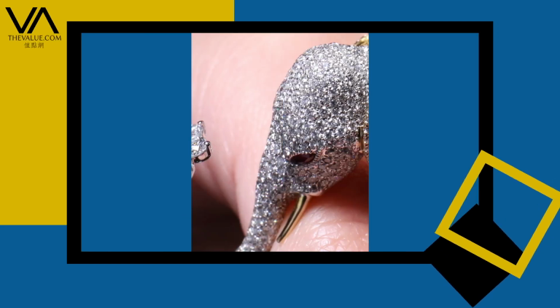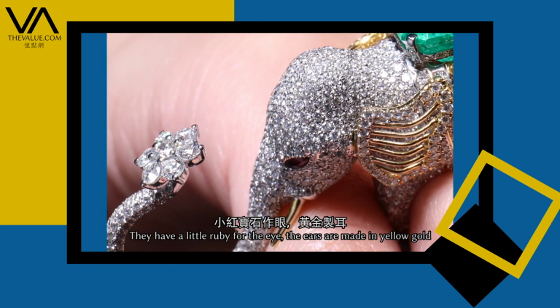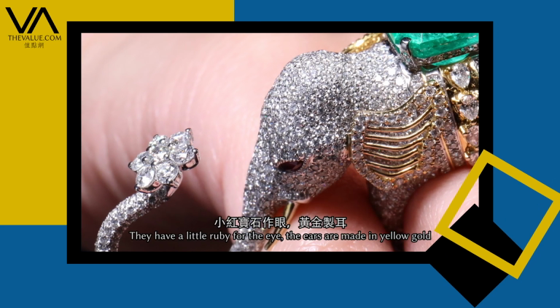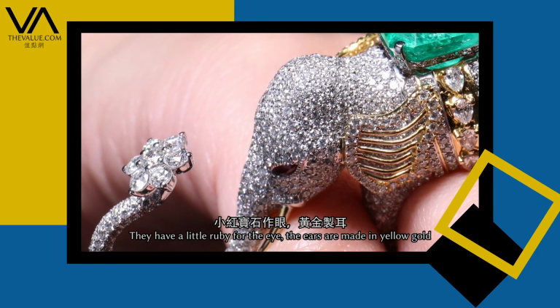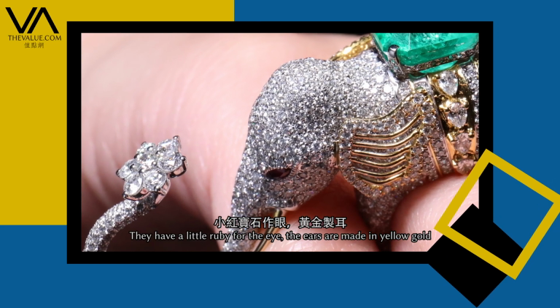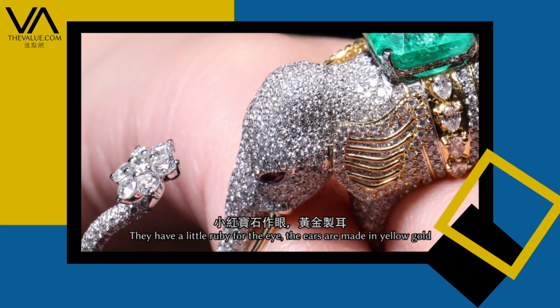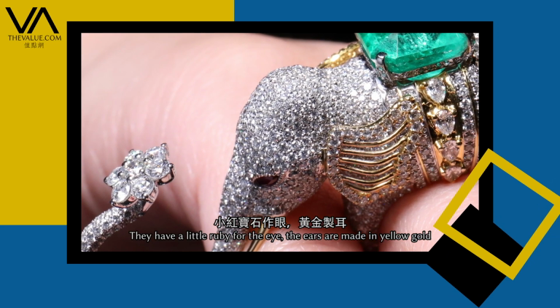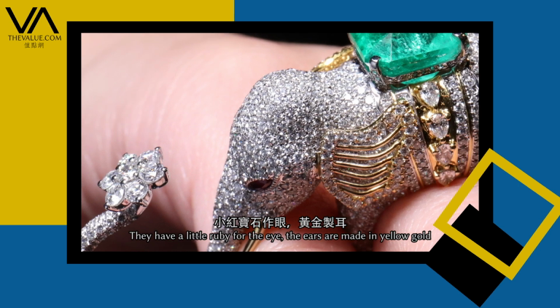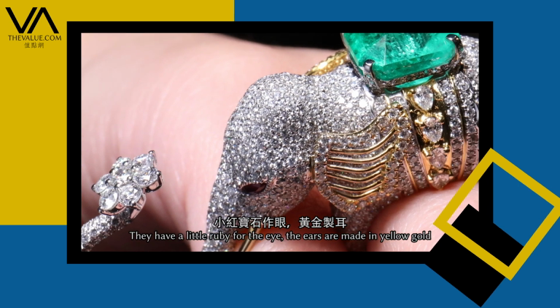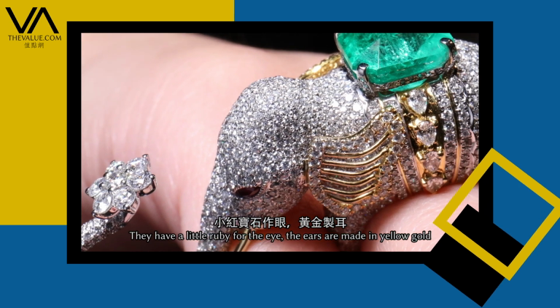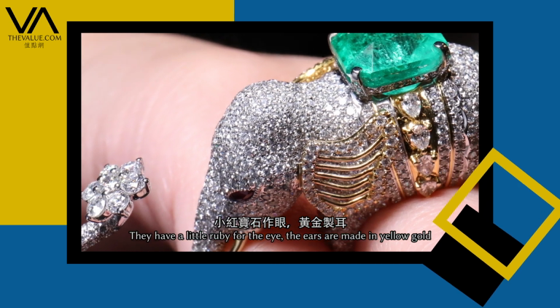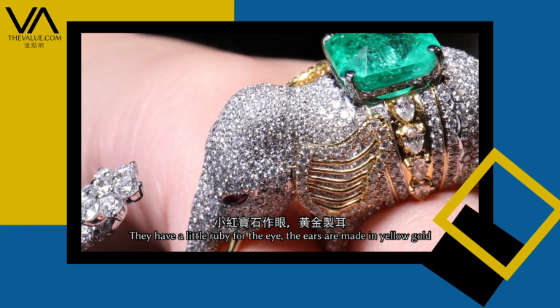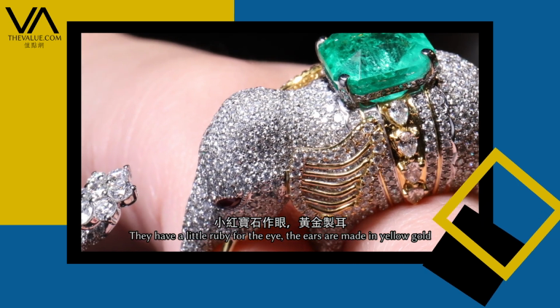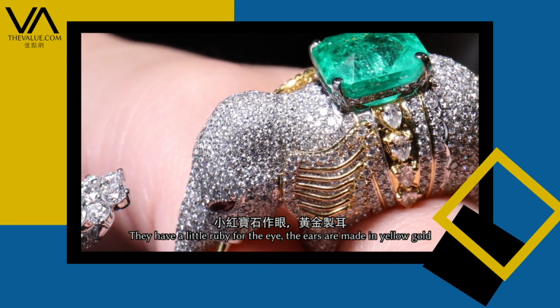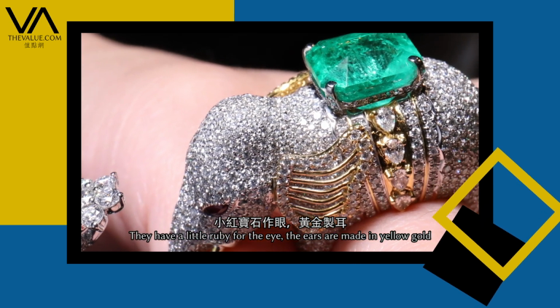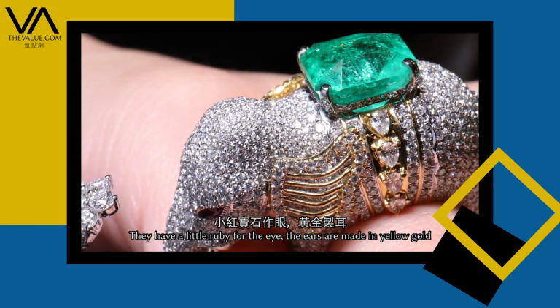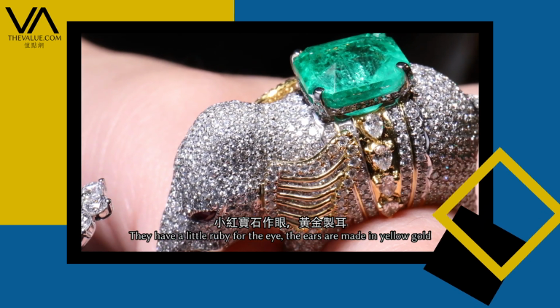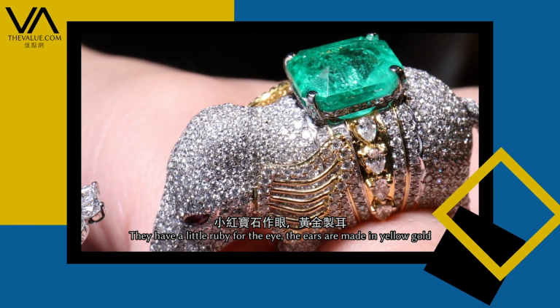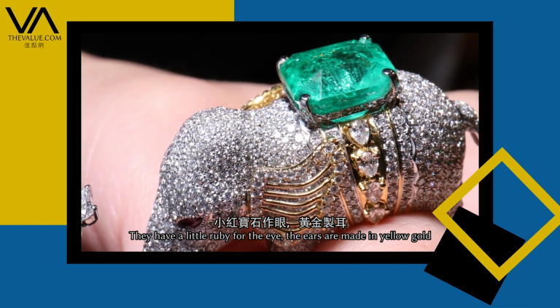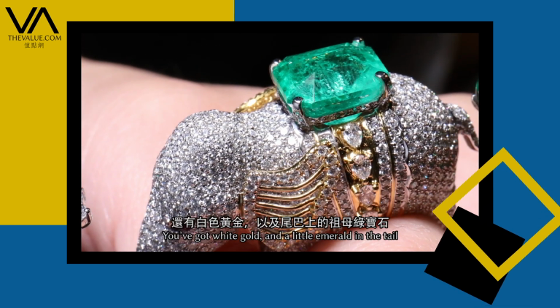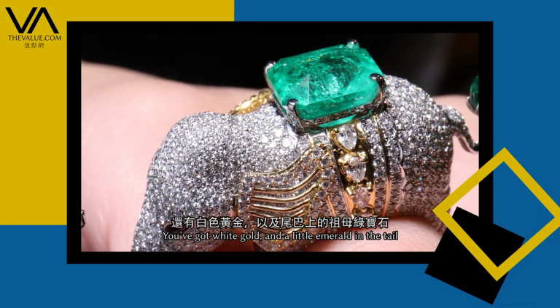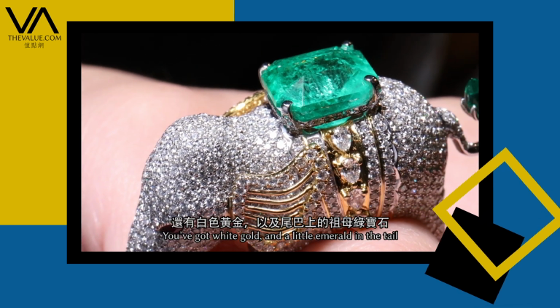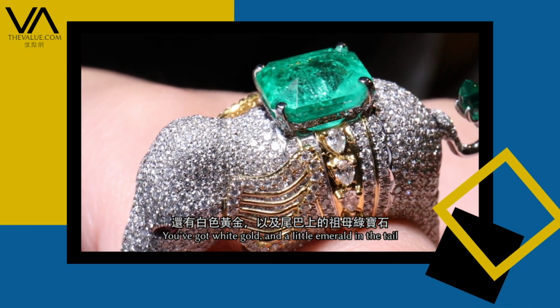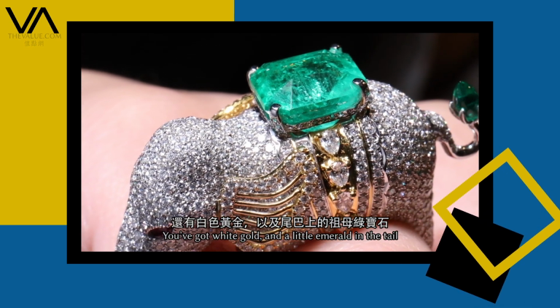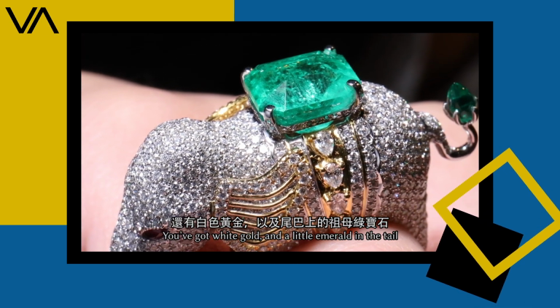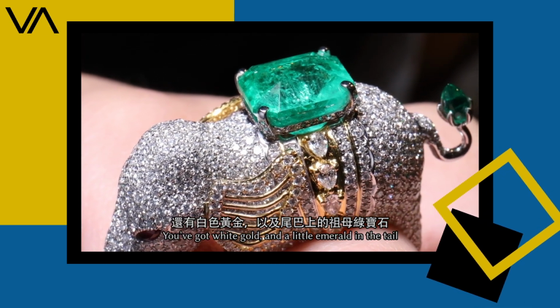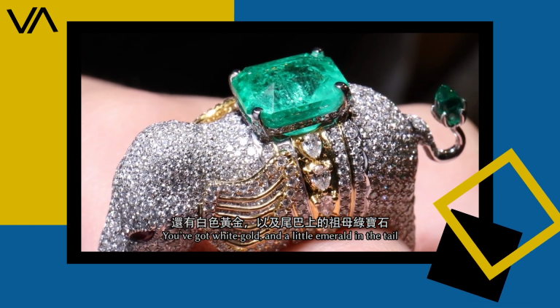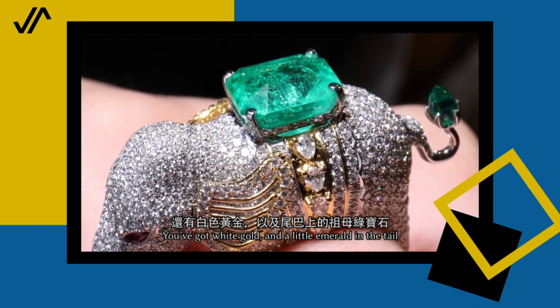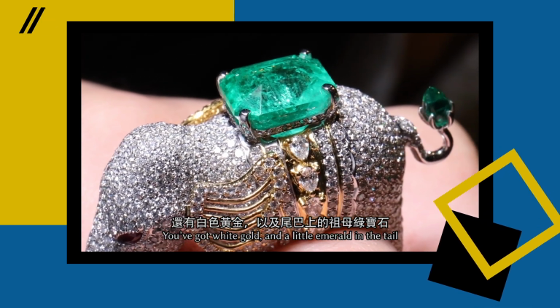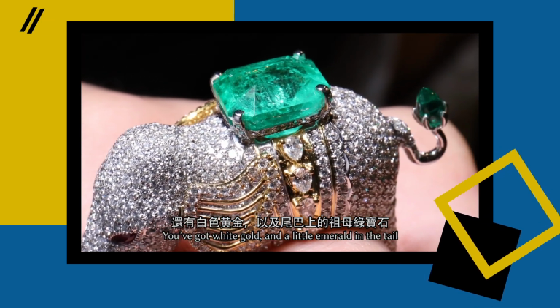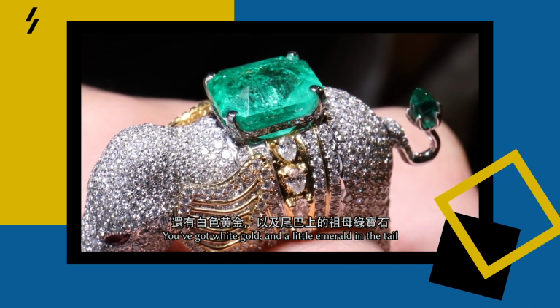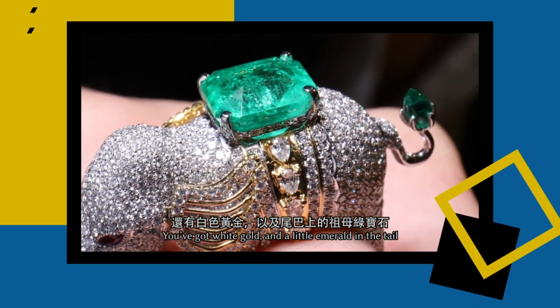You have a little ruby for the eye, the ears are made in yellow gold, you've got white gold and you have a little emerald there in the tail.